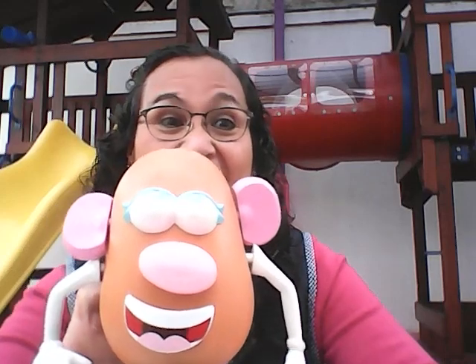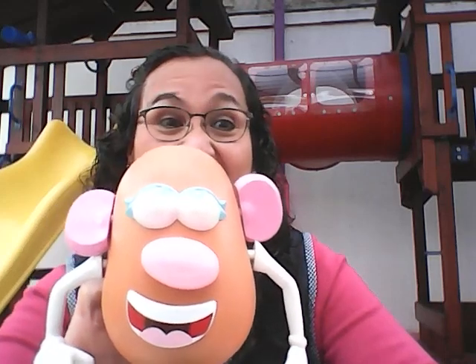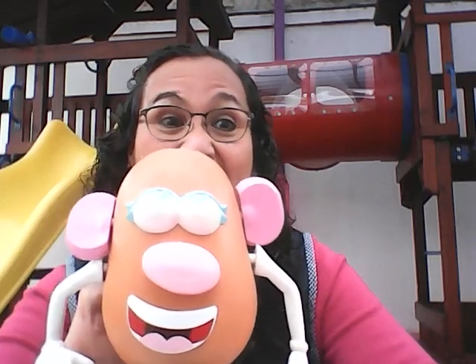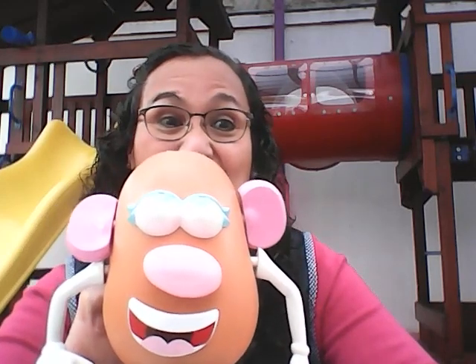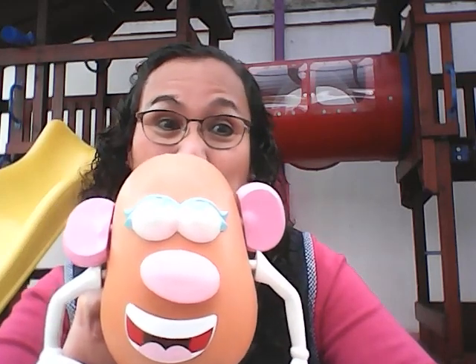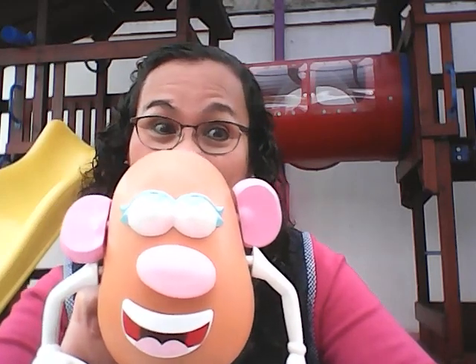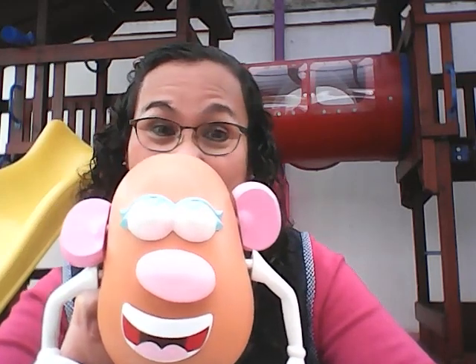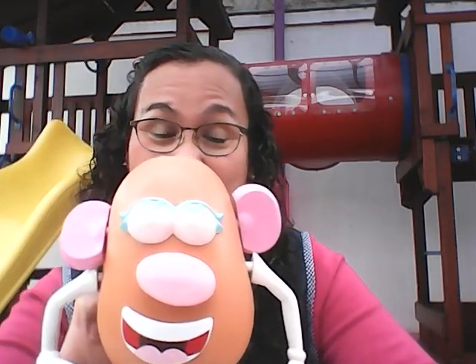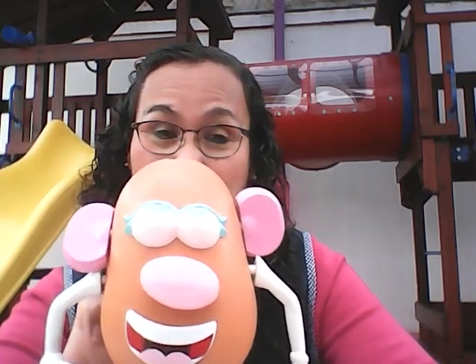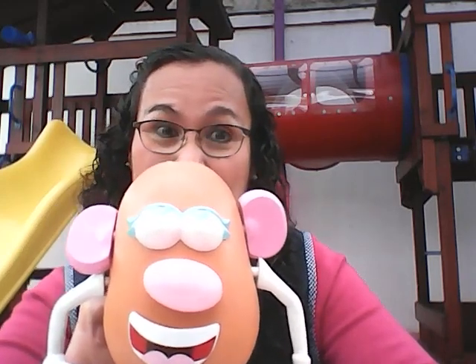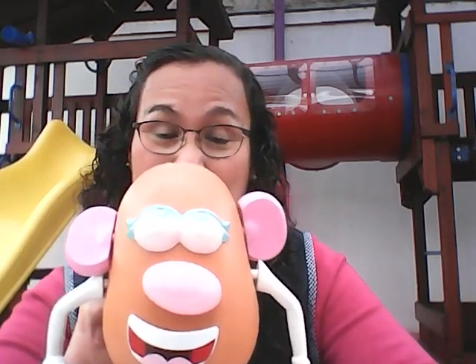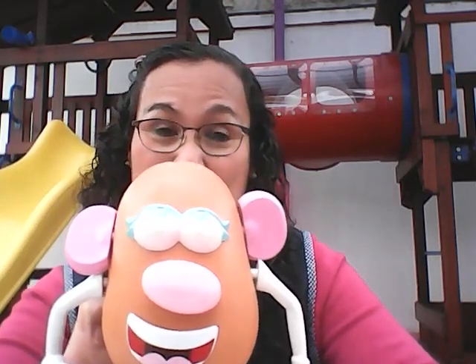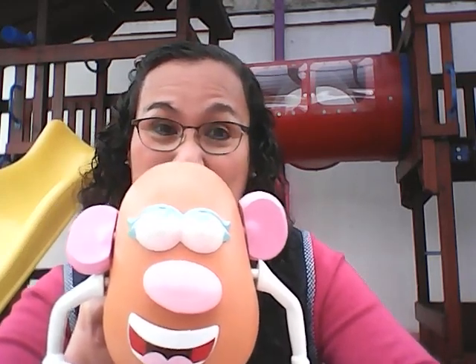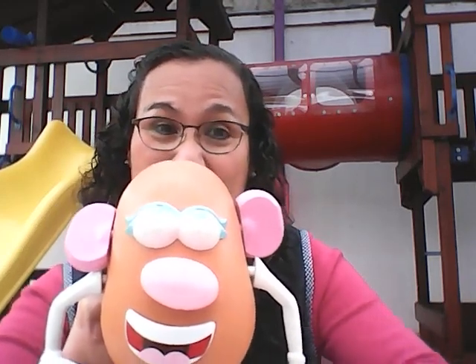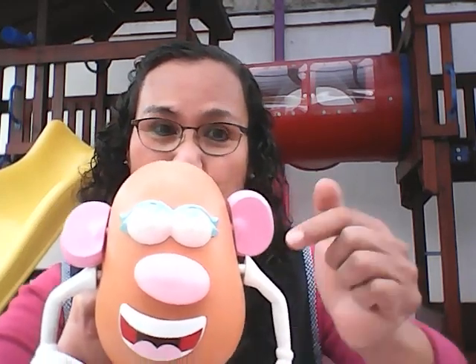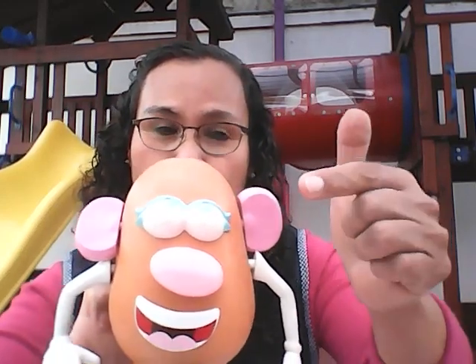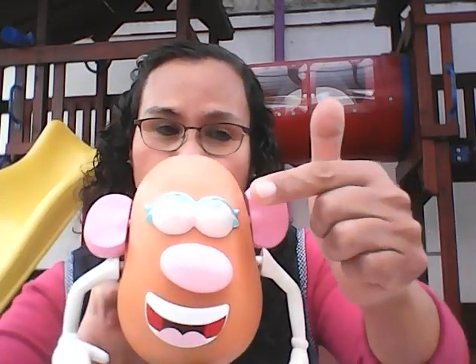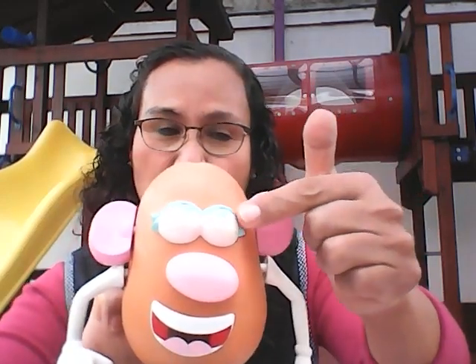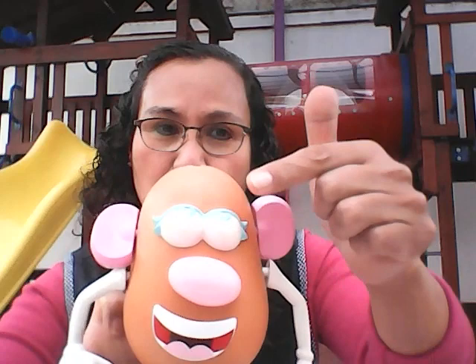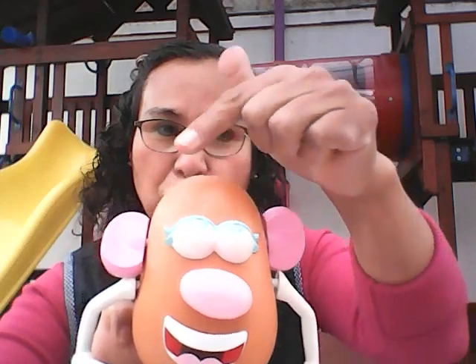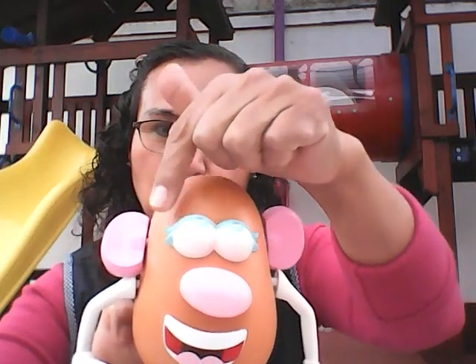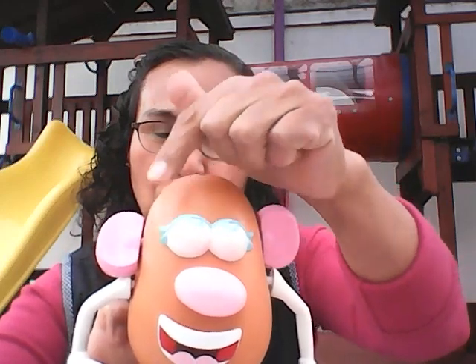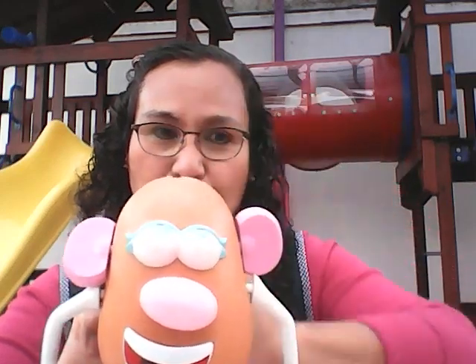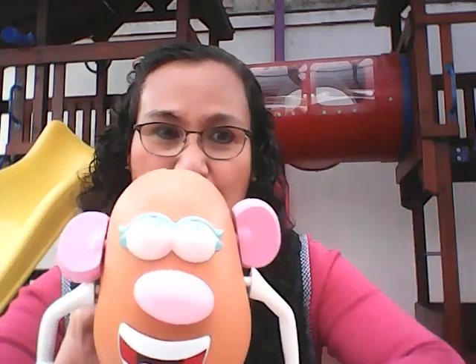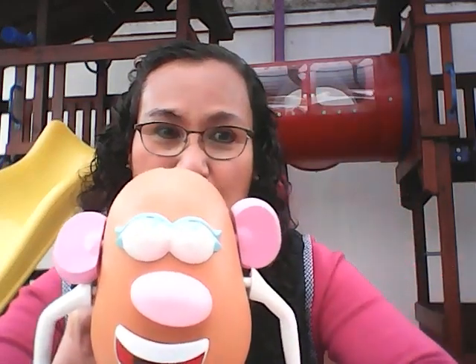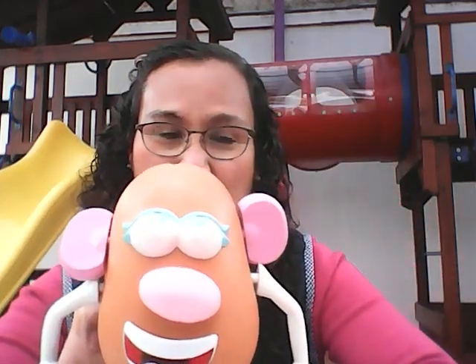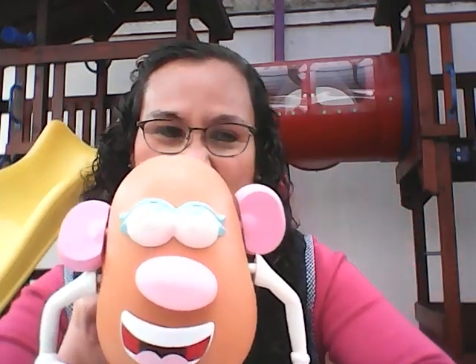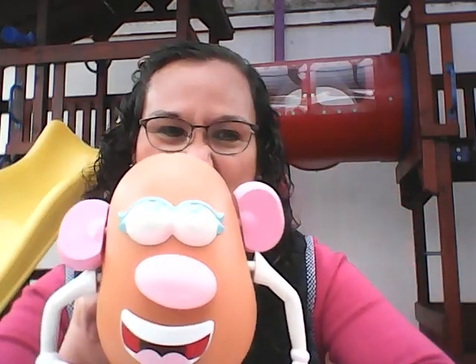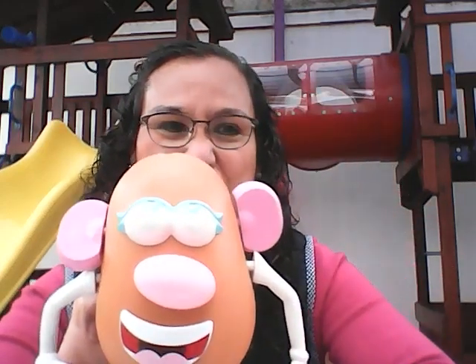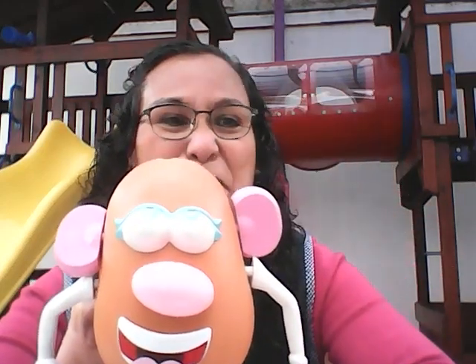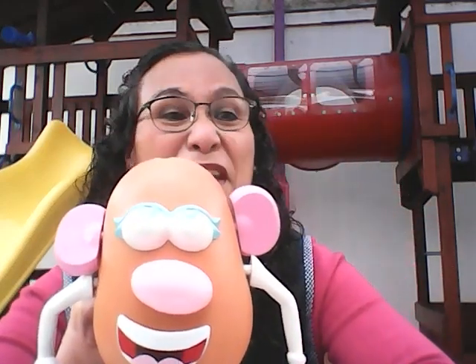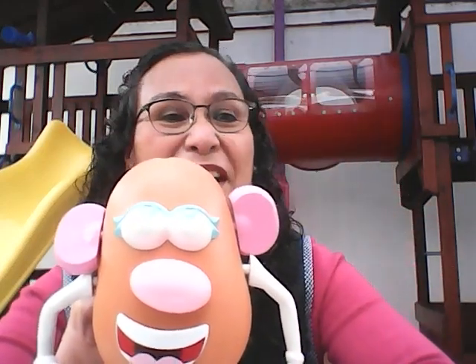I have two eyes. Blink, blink, blink. Yo tengo dos ojos que parpadean, parpadean.